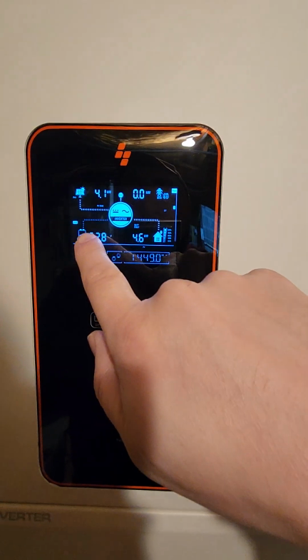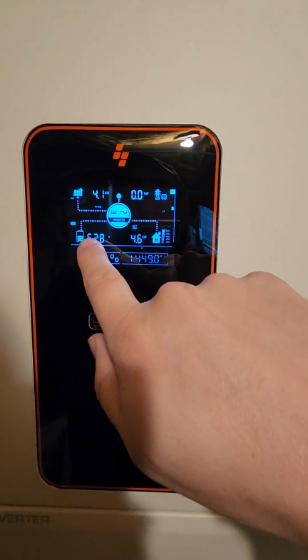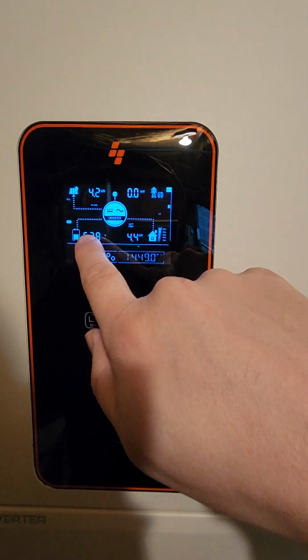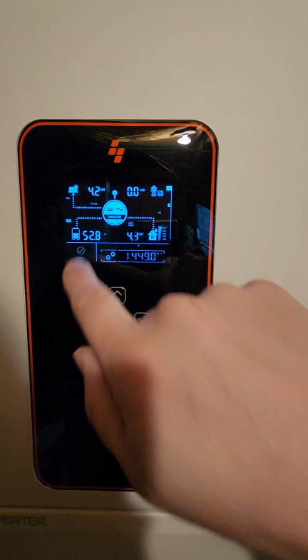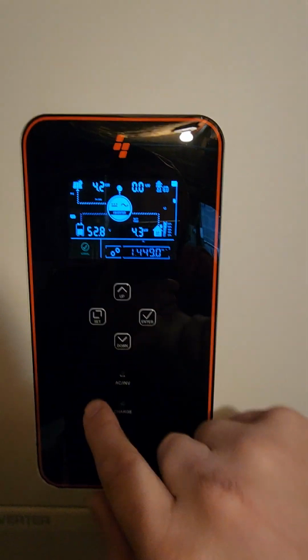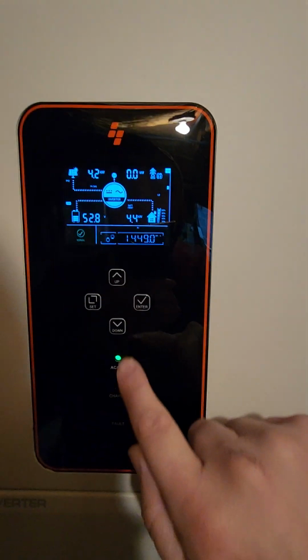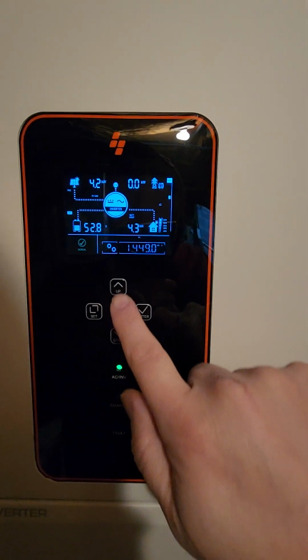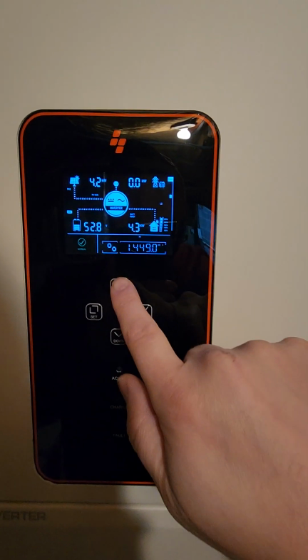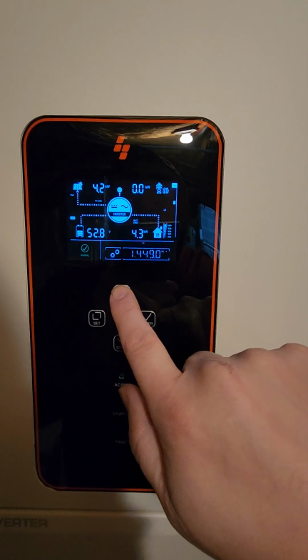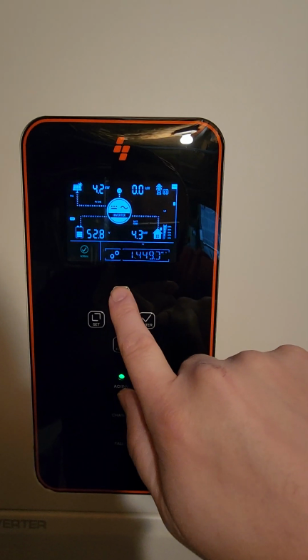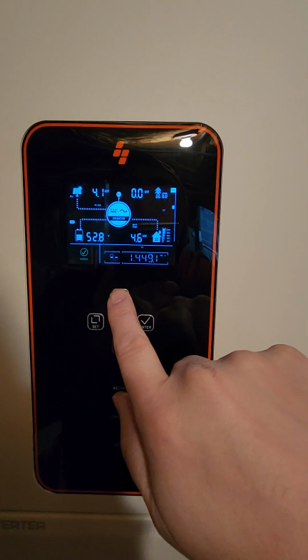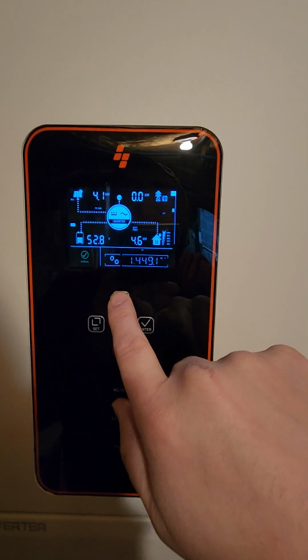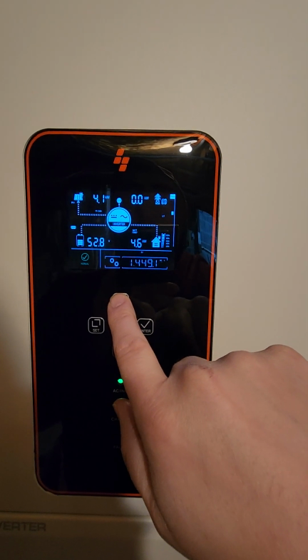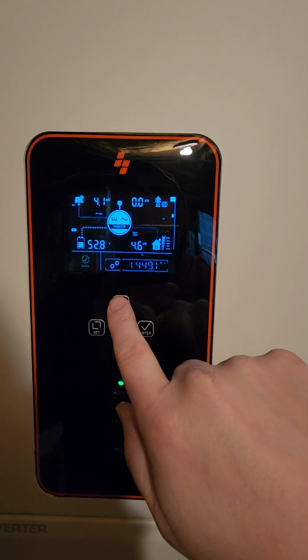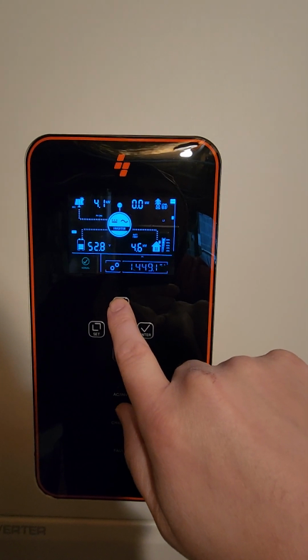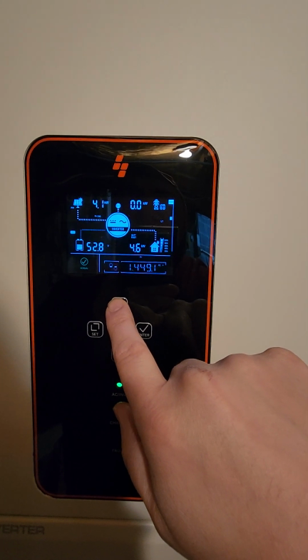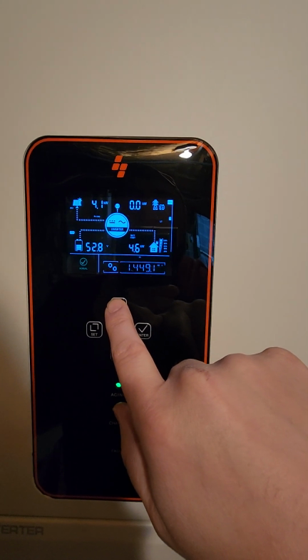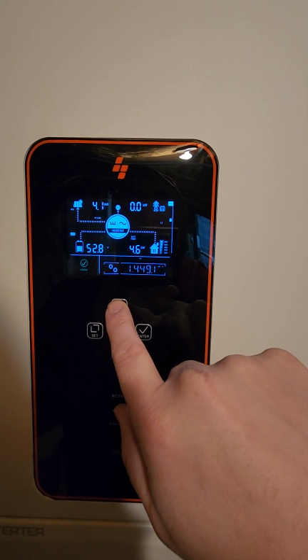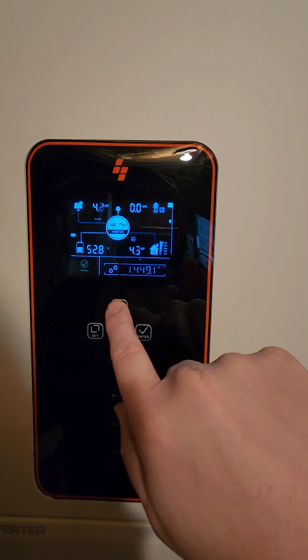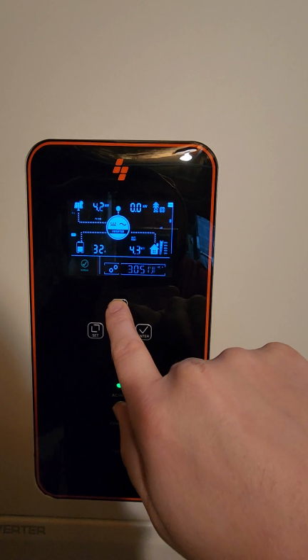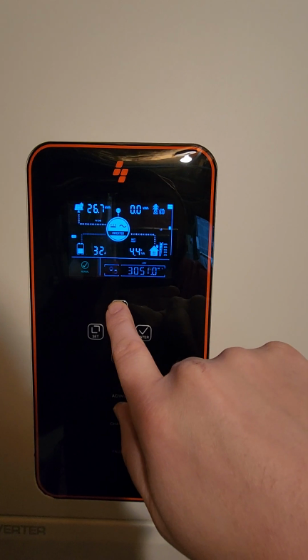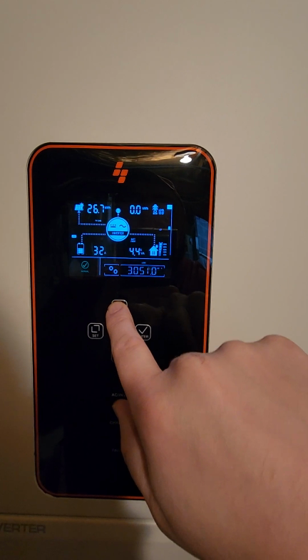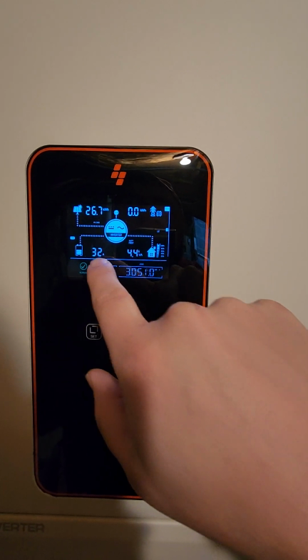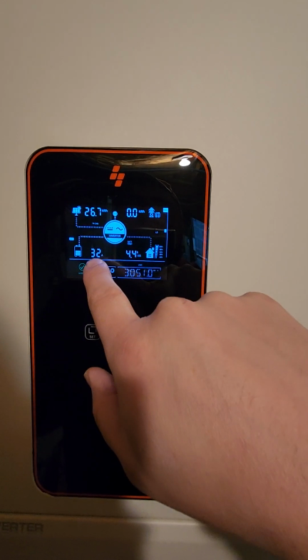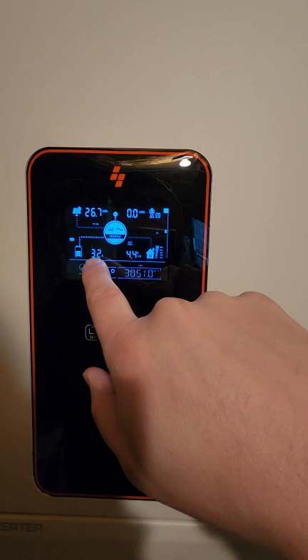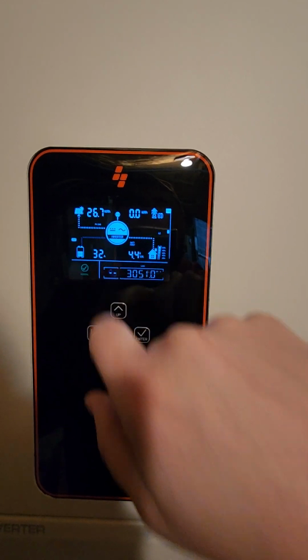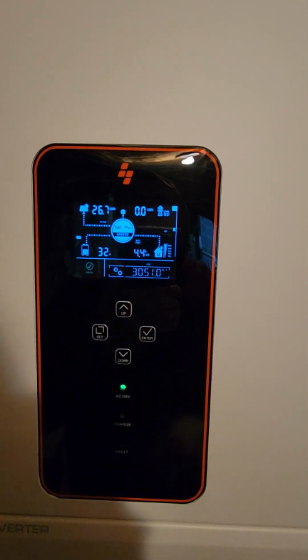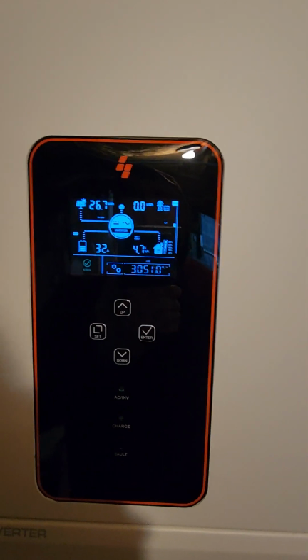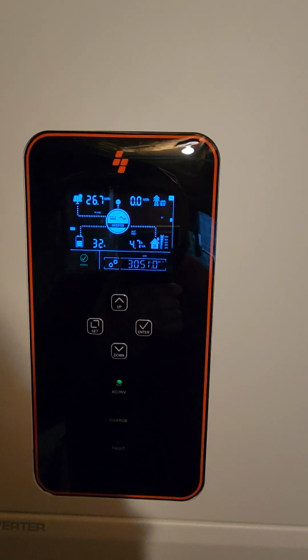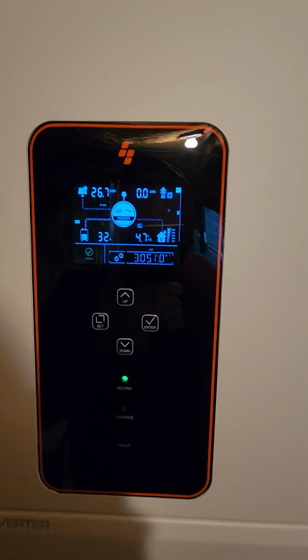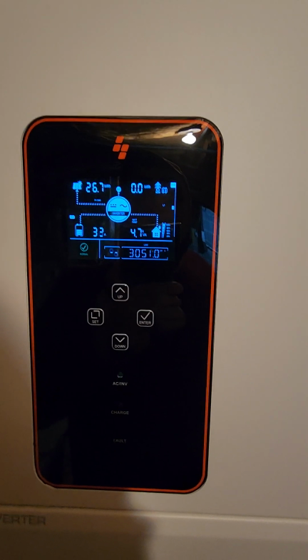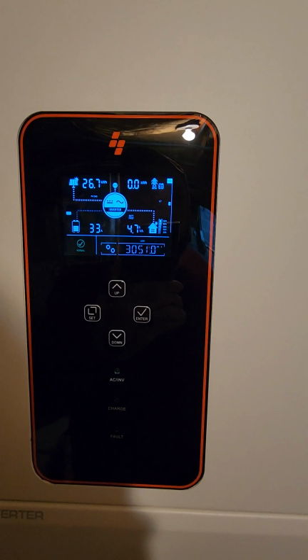It's also using a little bit of battery. I have a 30 kilowatt hour battery bank, and it's only pulling 32 amps from there.